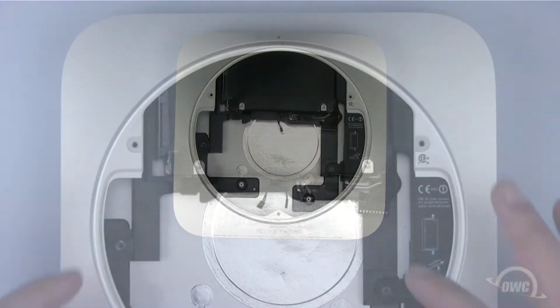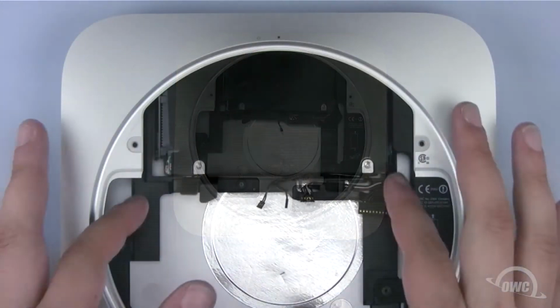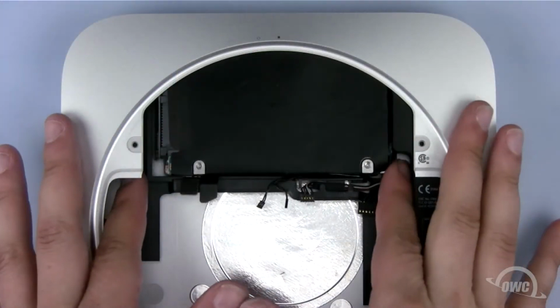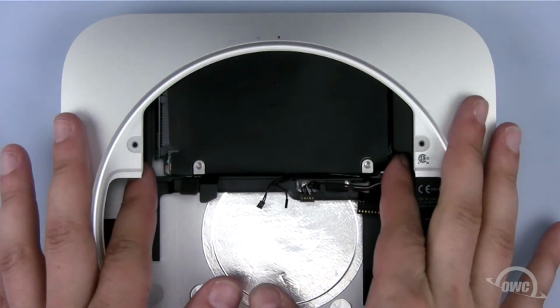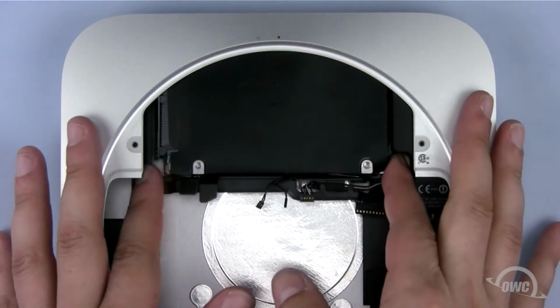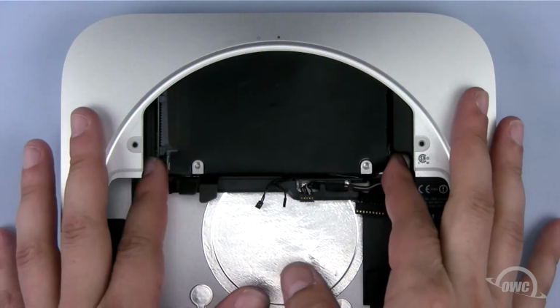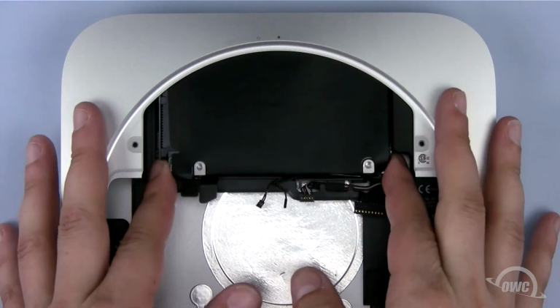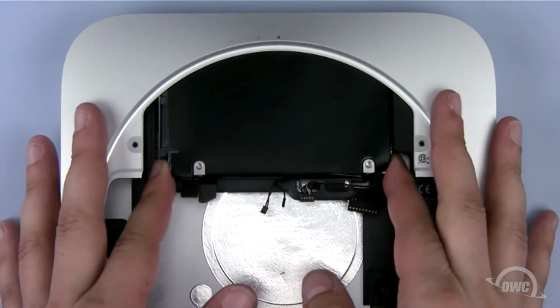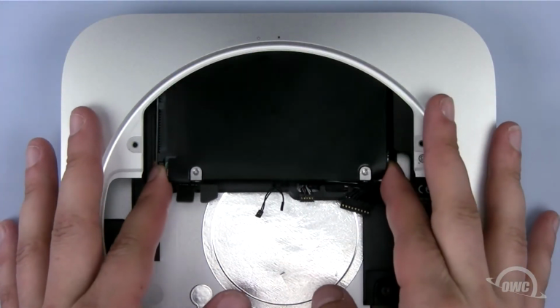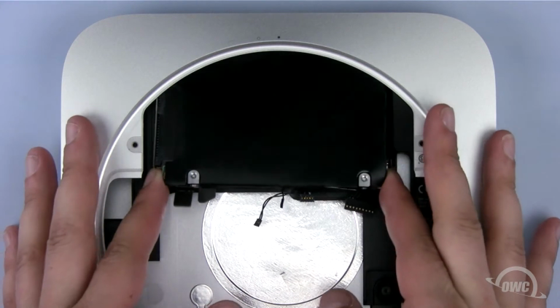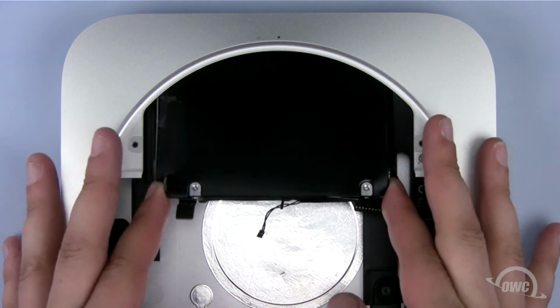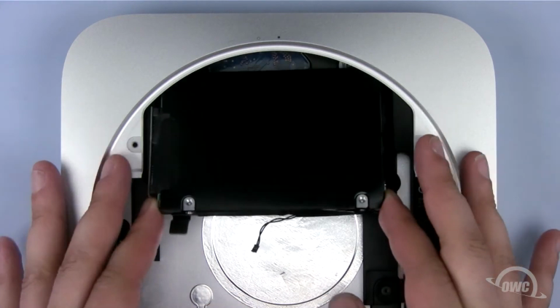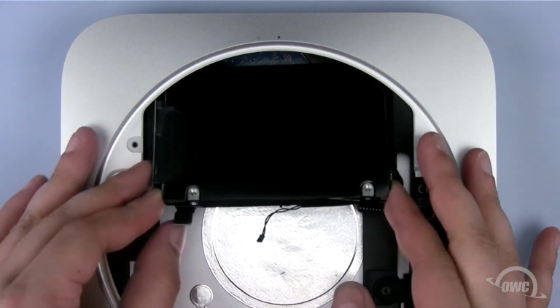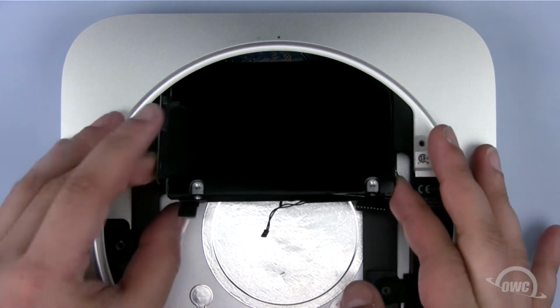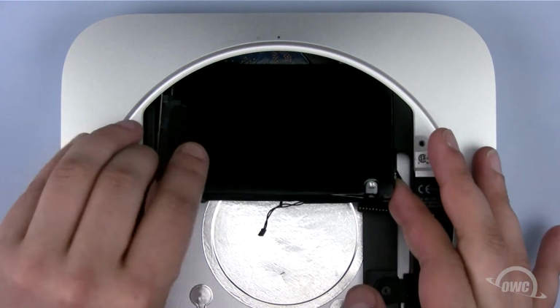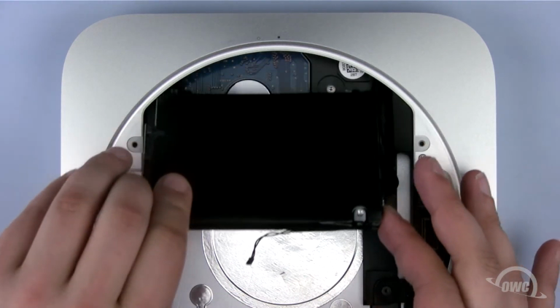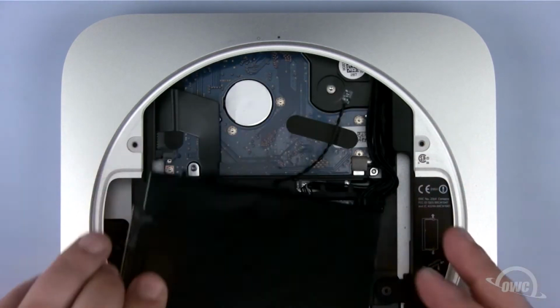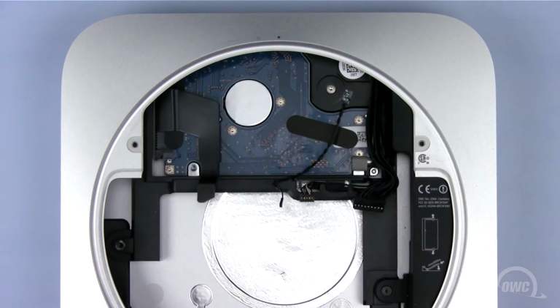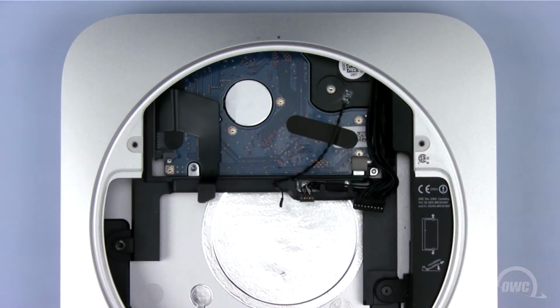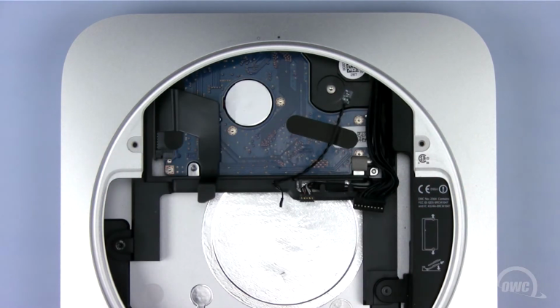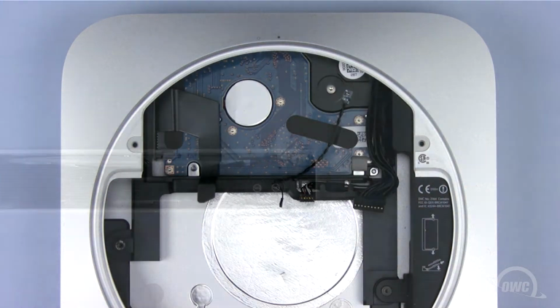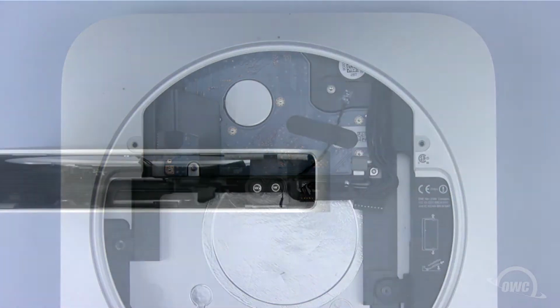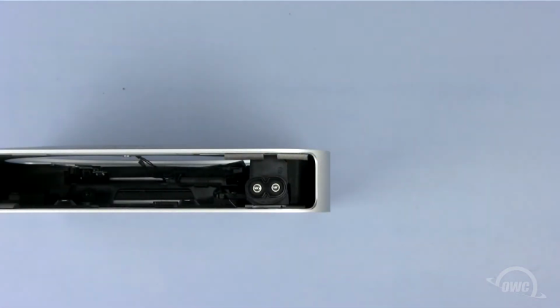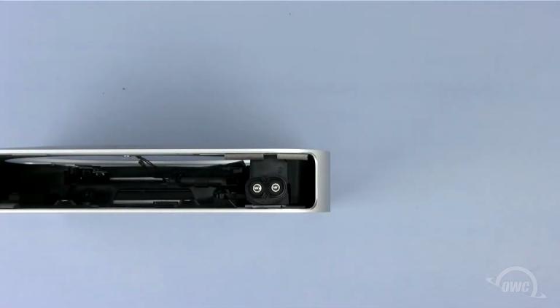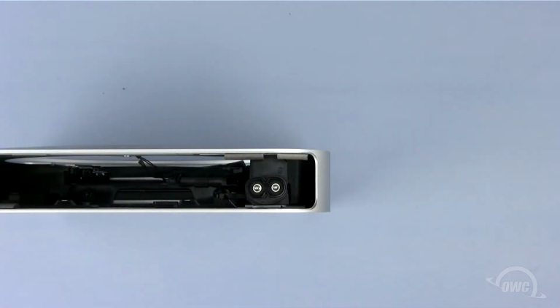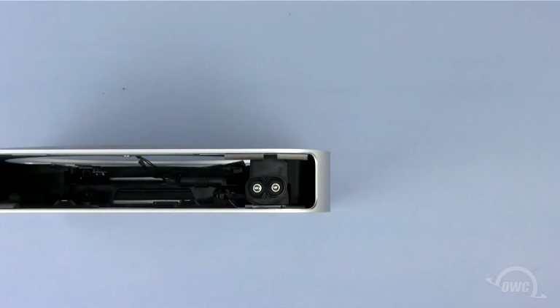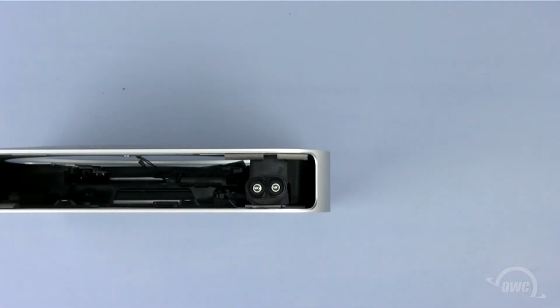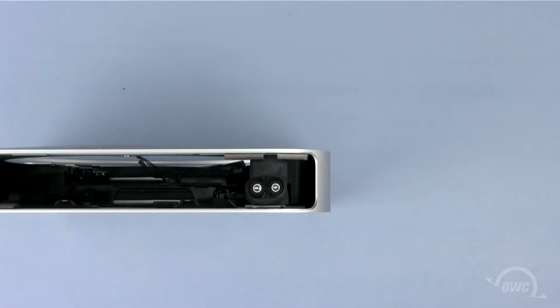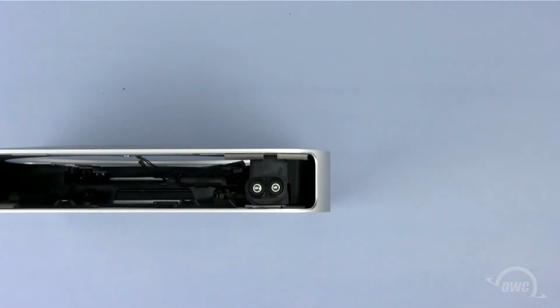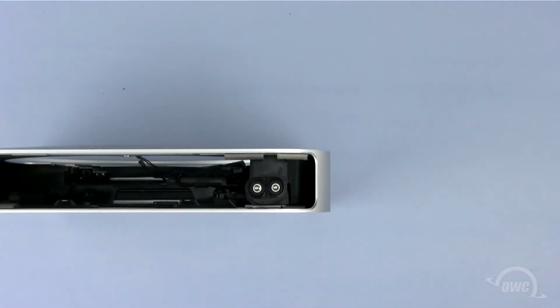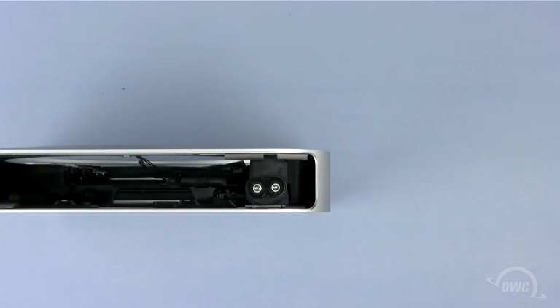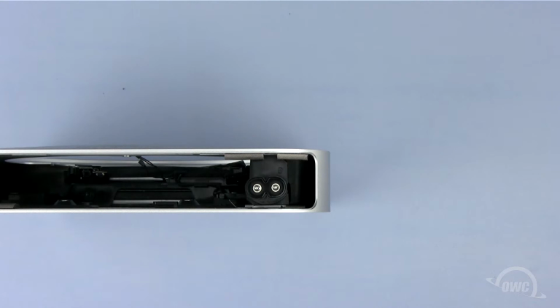To remove the top hard drive, simply lift up and gently pull it towards you. To remove the lower drive, we need to go a little further.